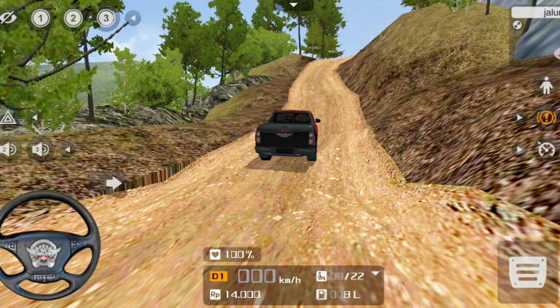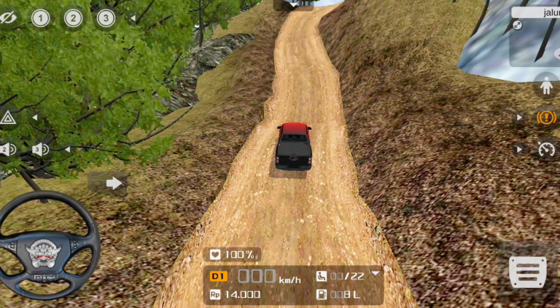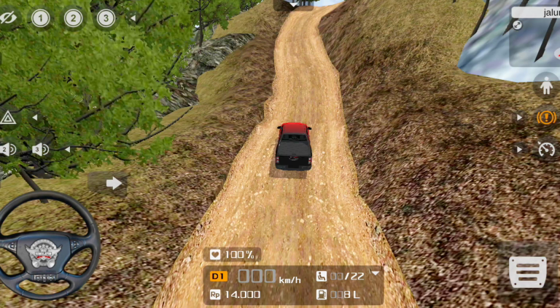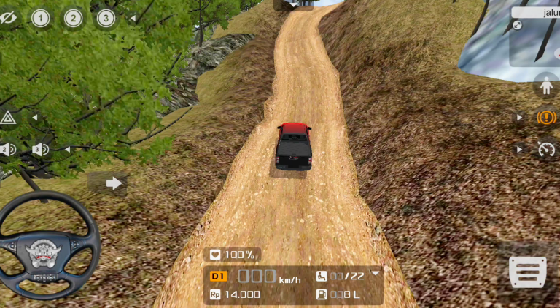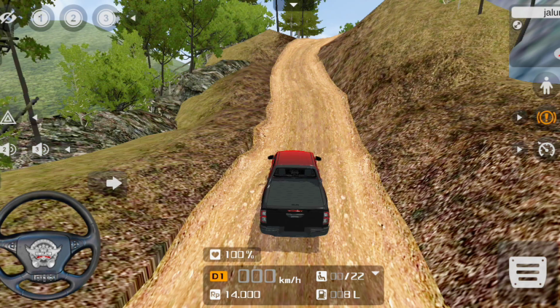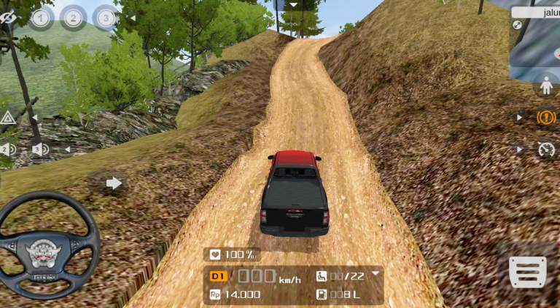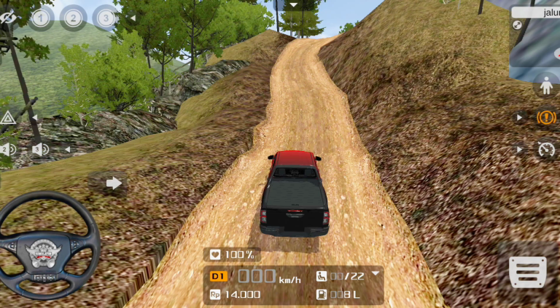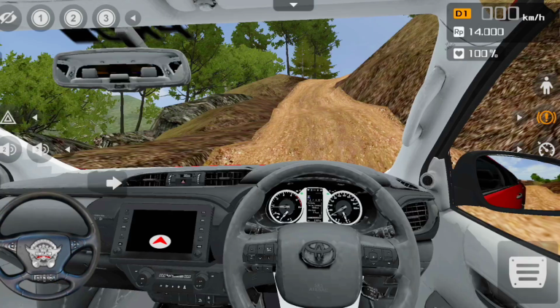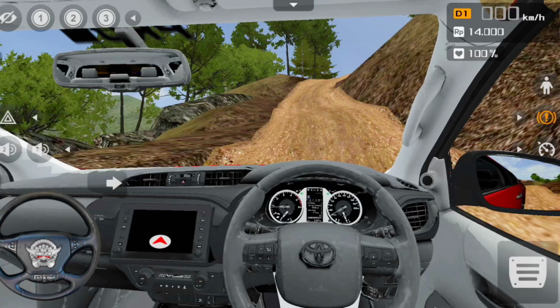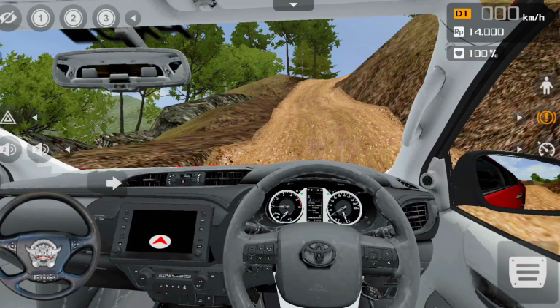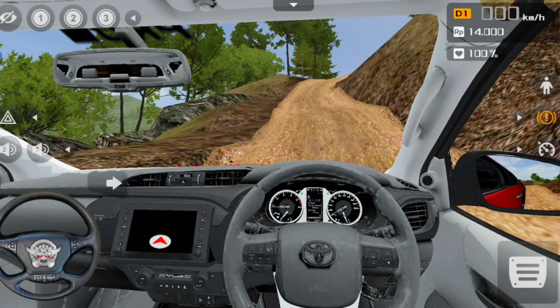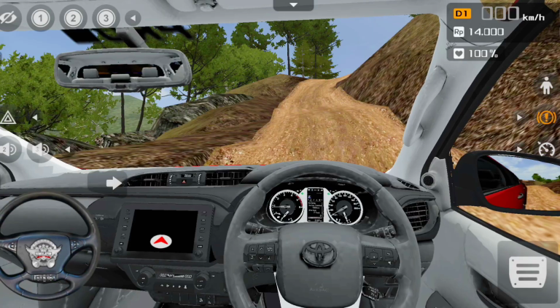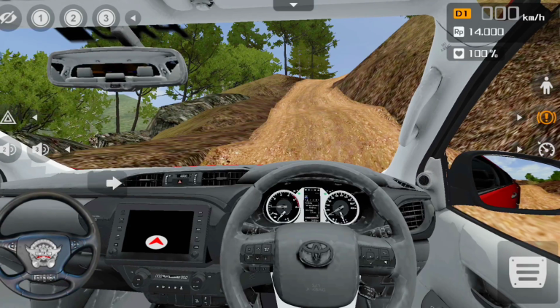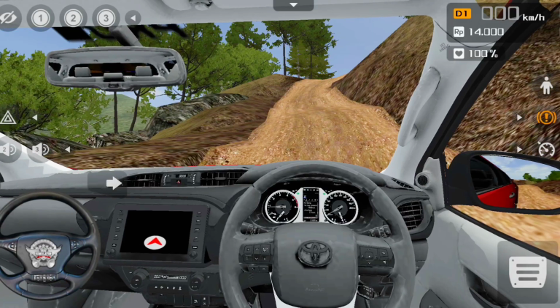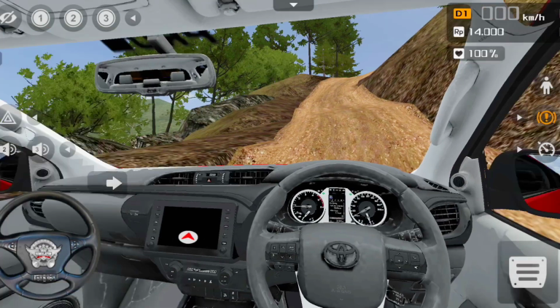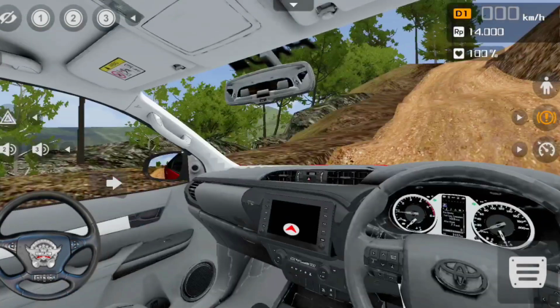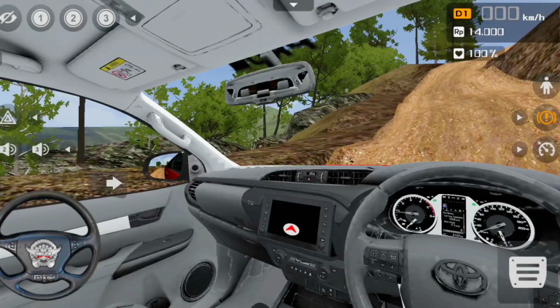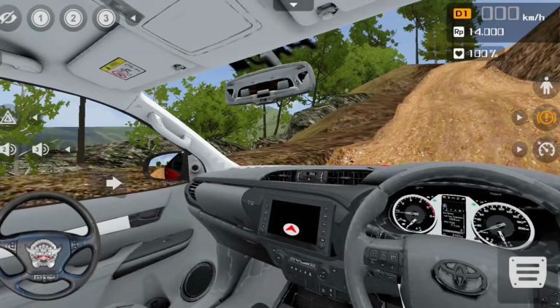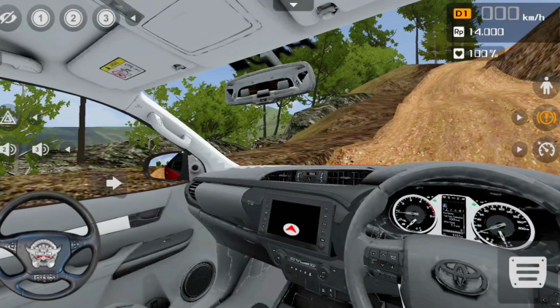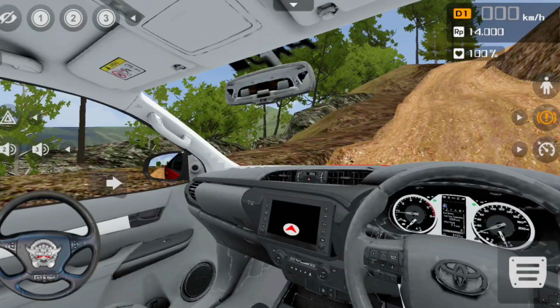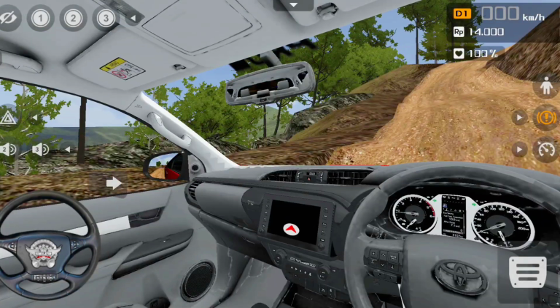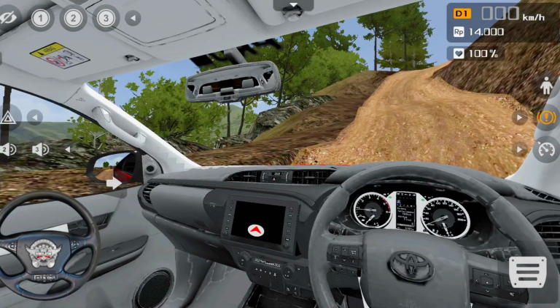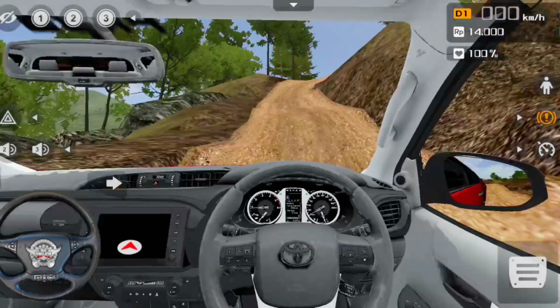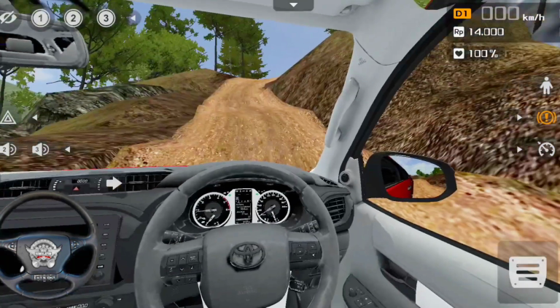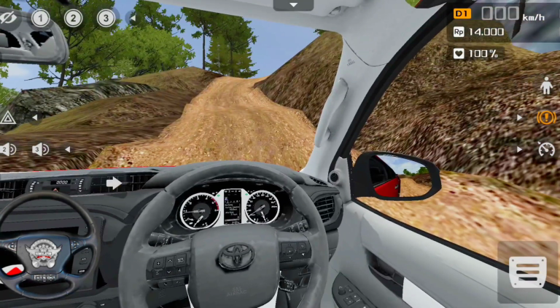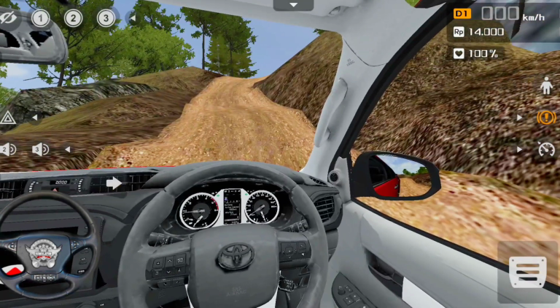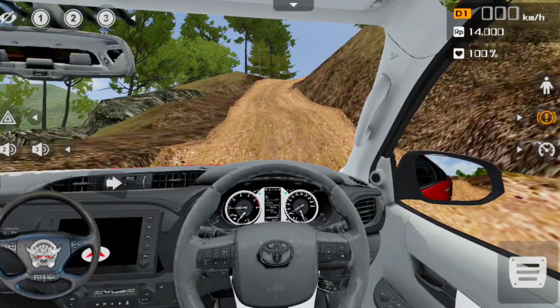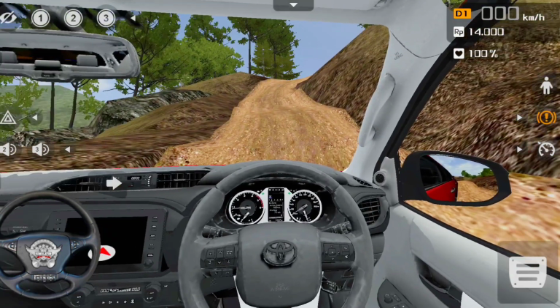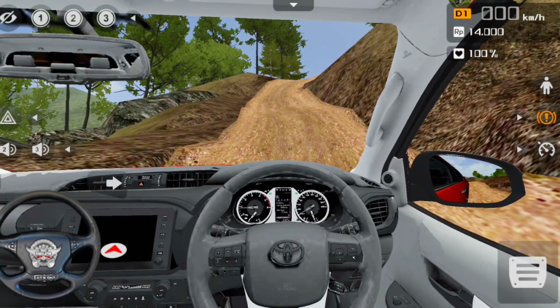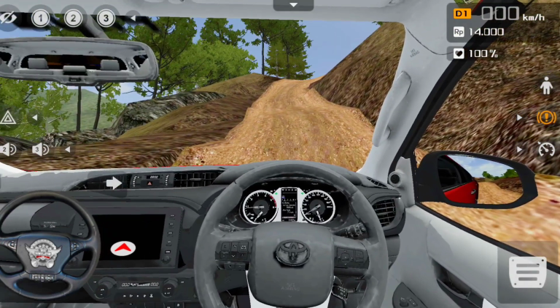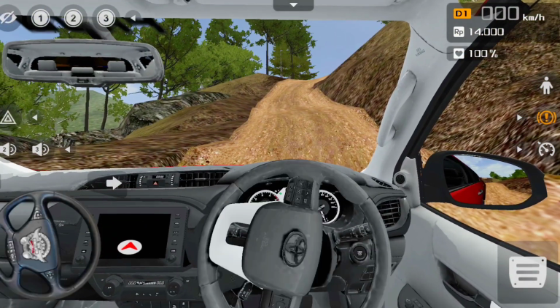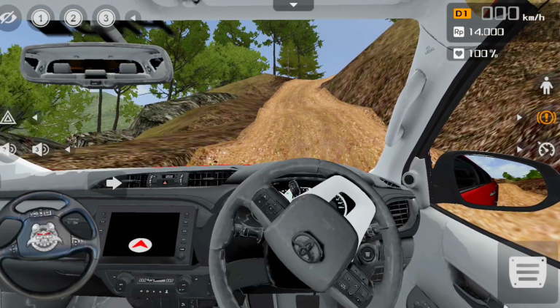This is the interior view, and this is the interior view of the Toyota Hilux. This is the steering wheel.